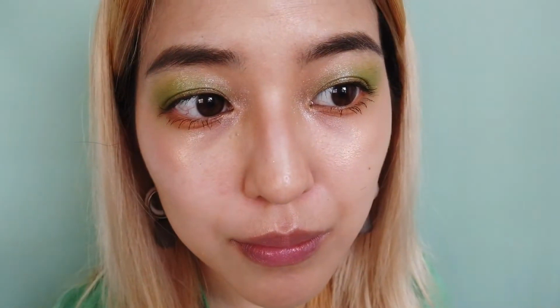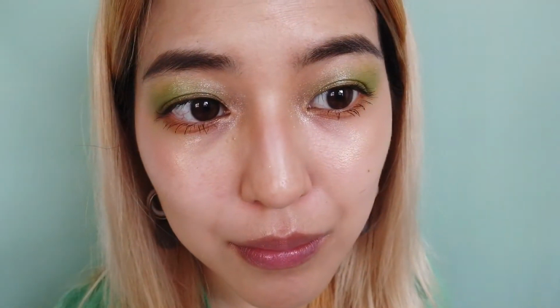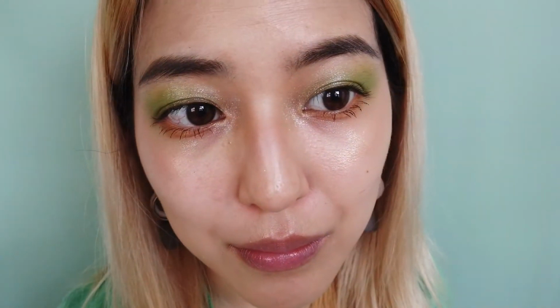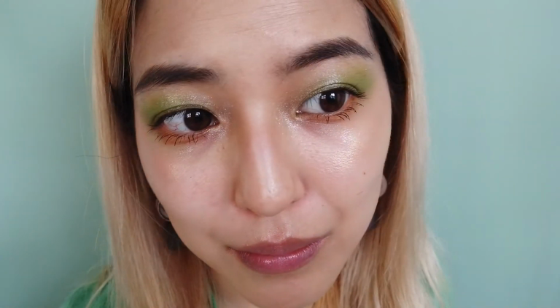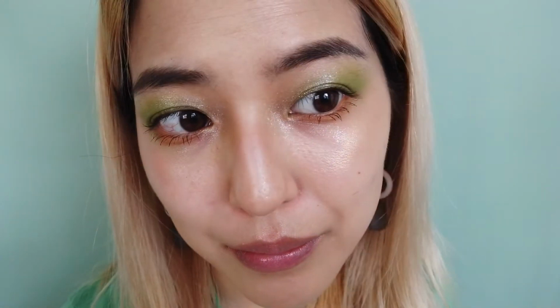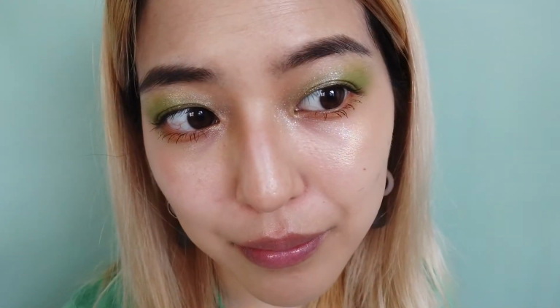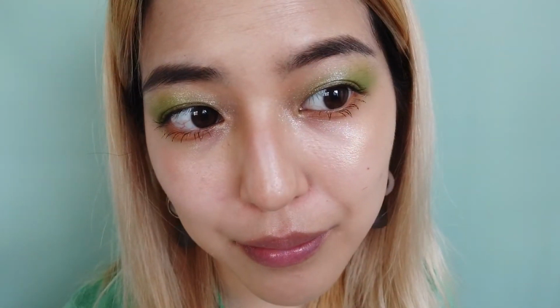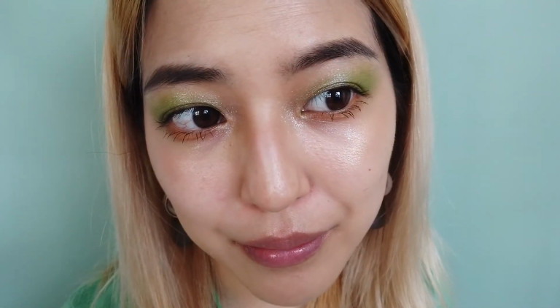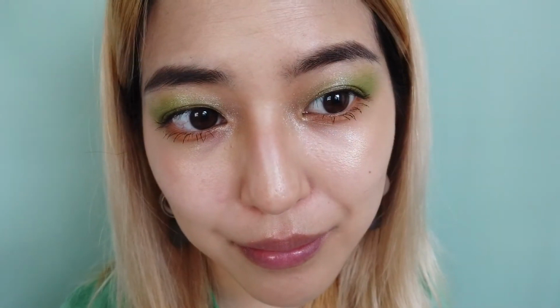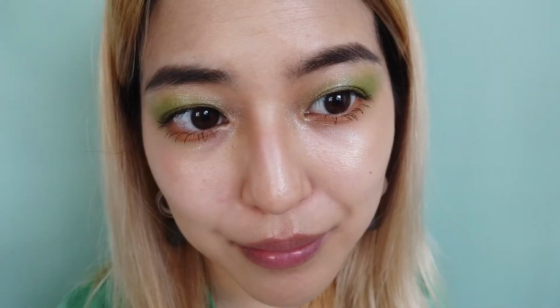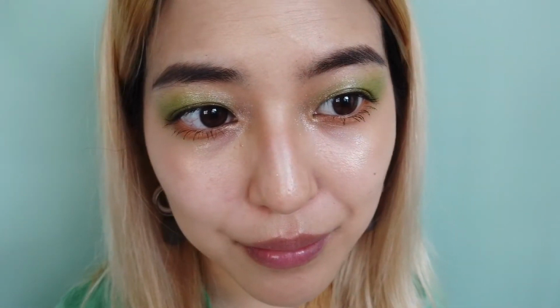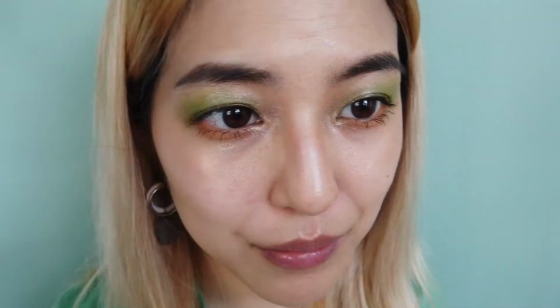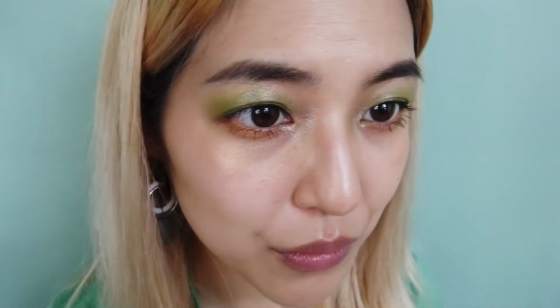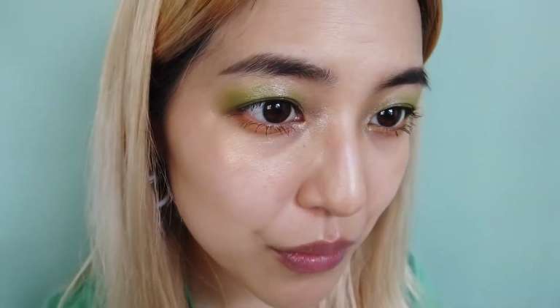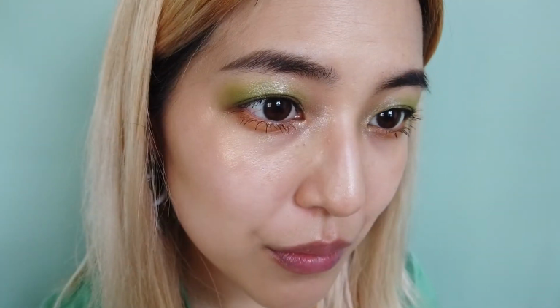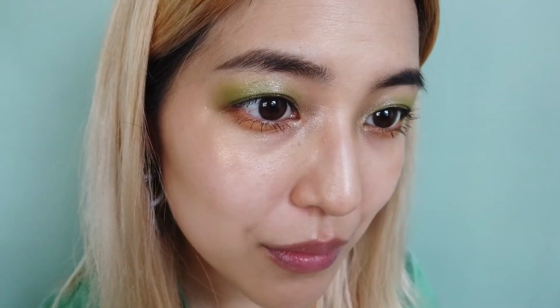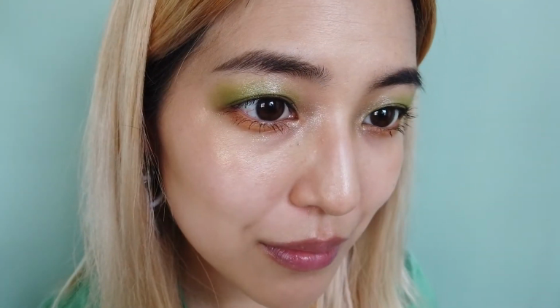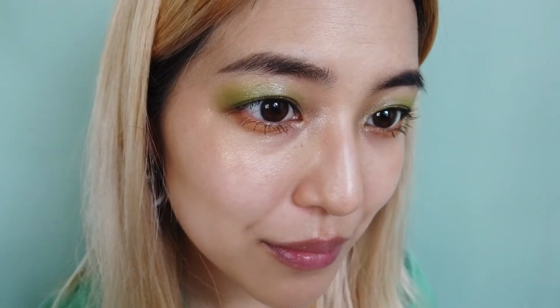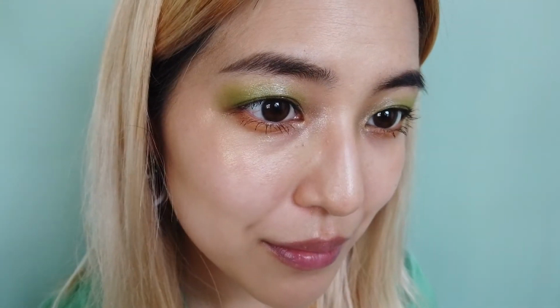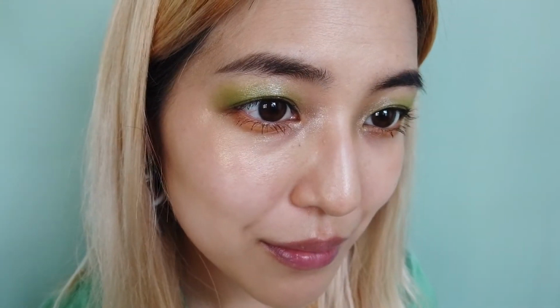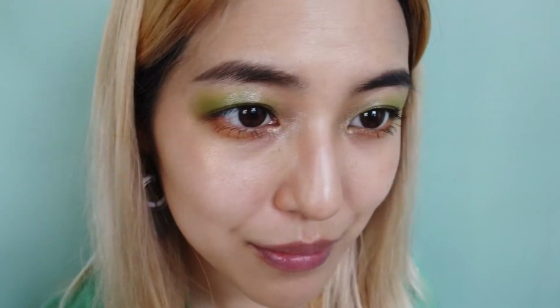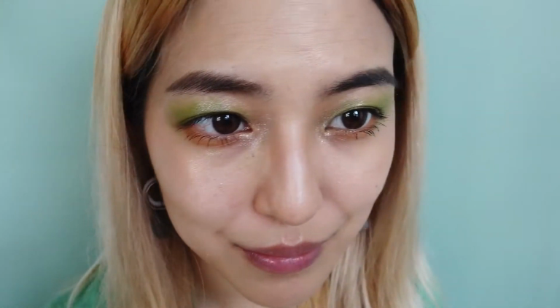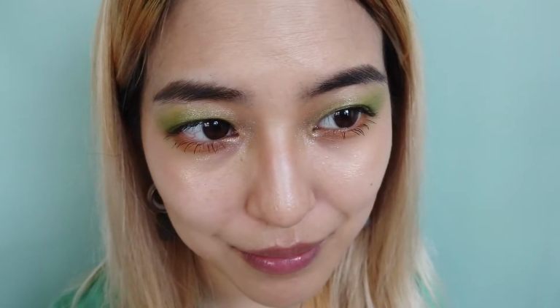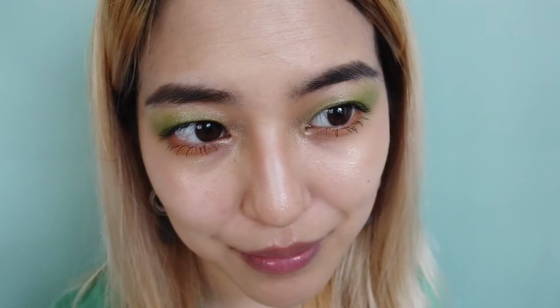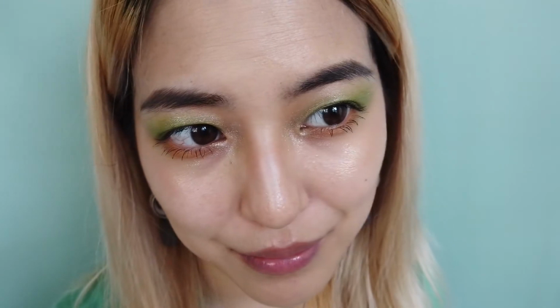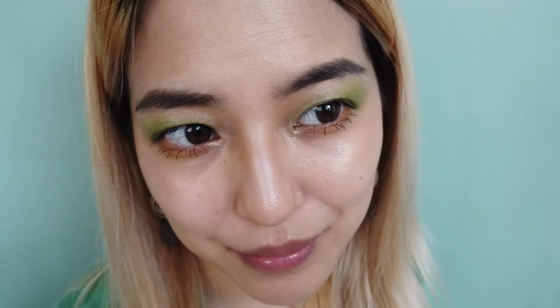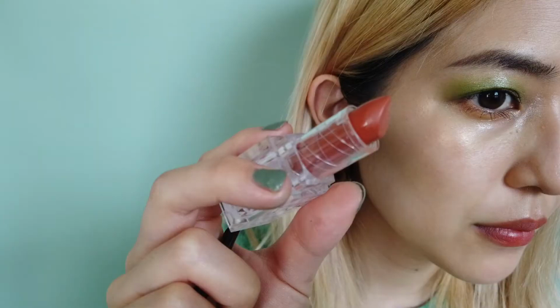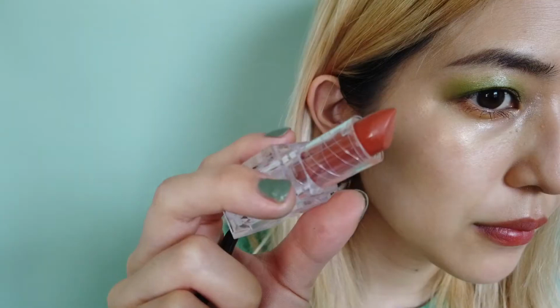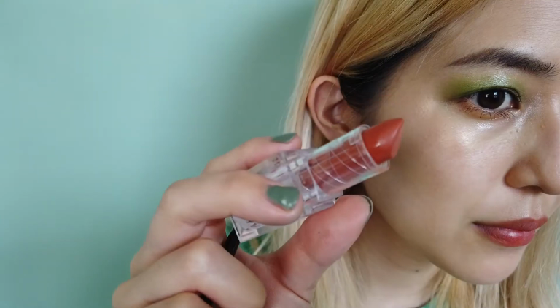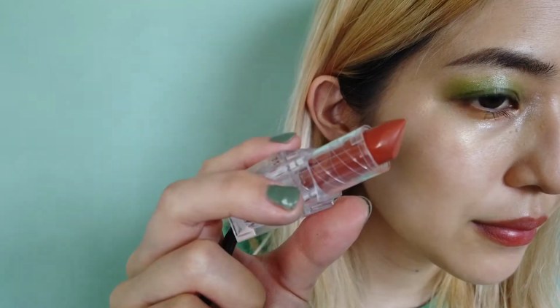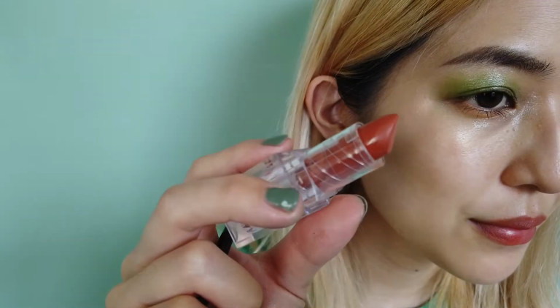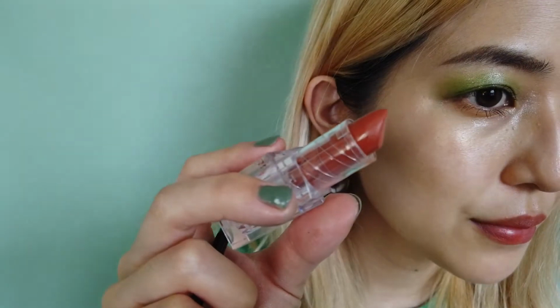I'm done with both eyes — it gives off 60s Twiggy vibes. And that's the completed makeup look.